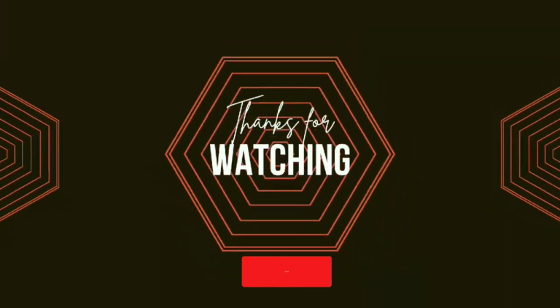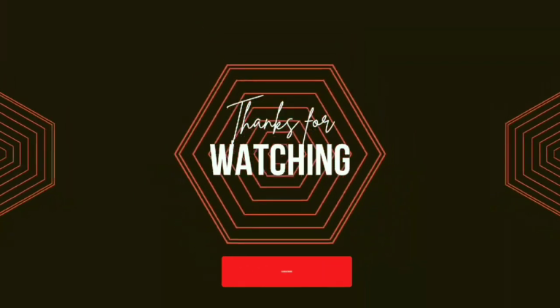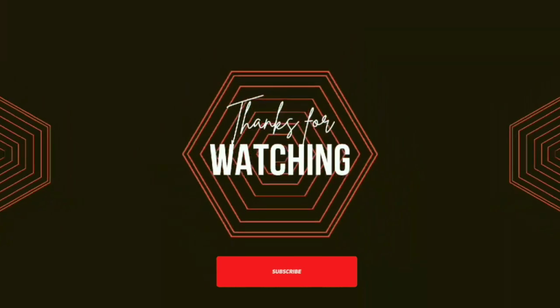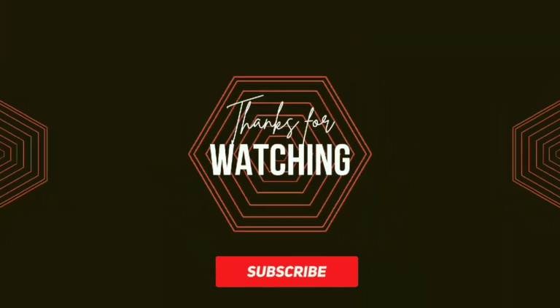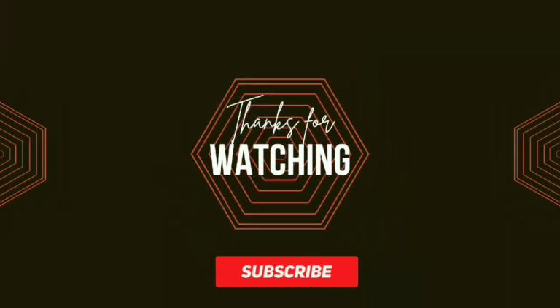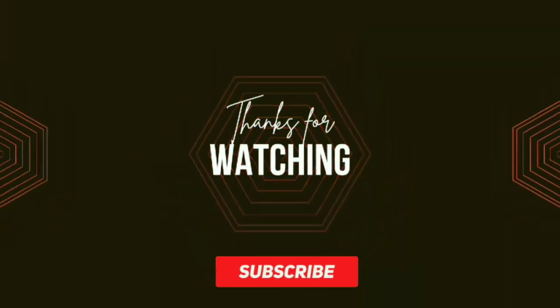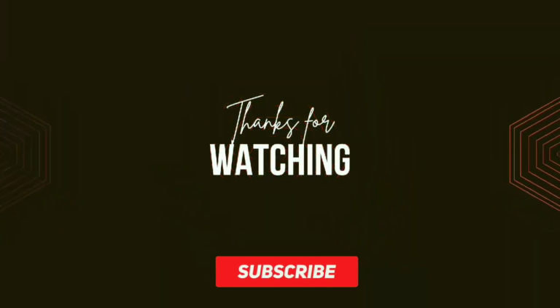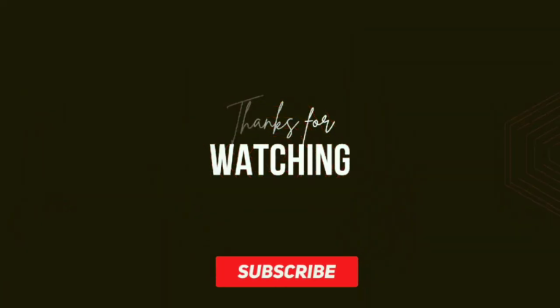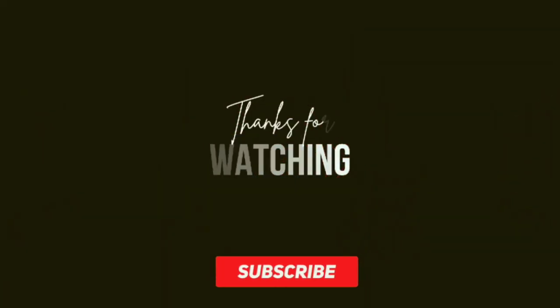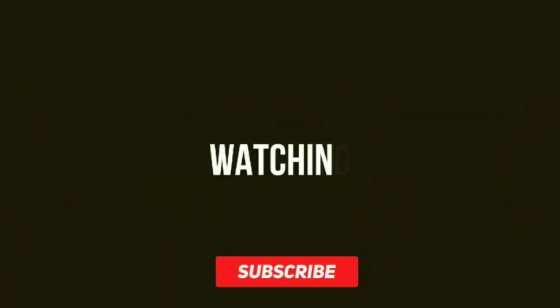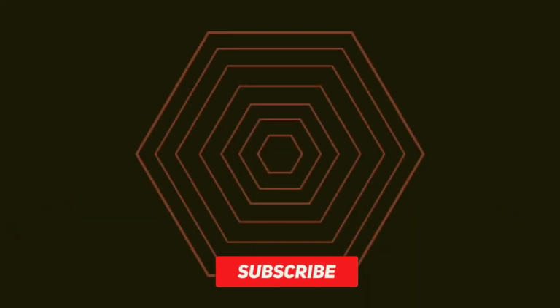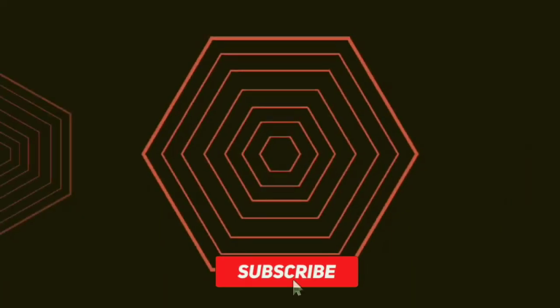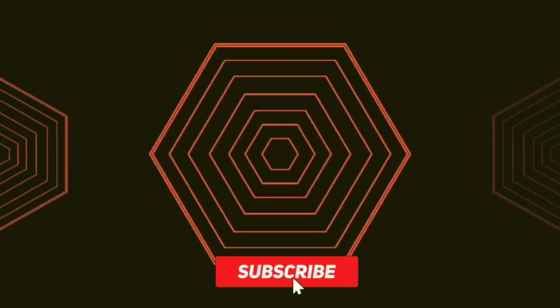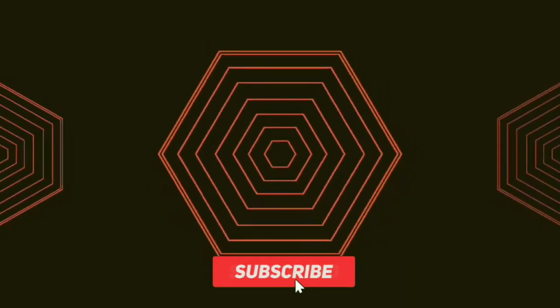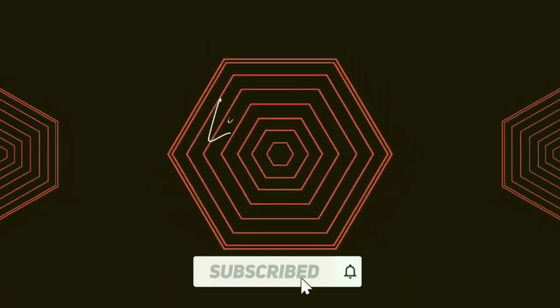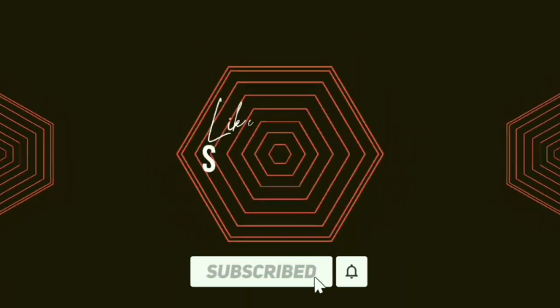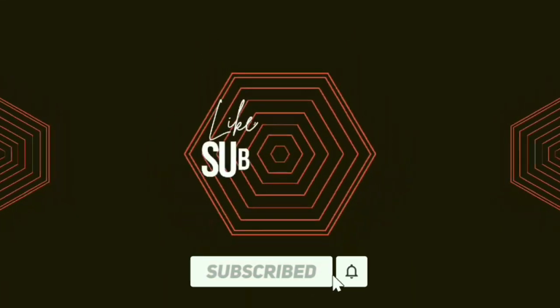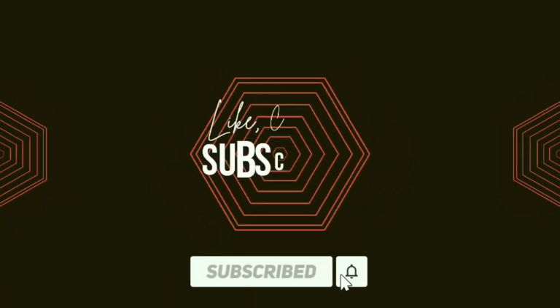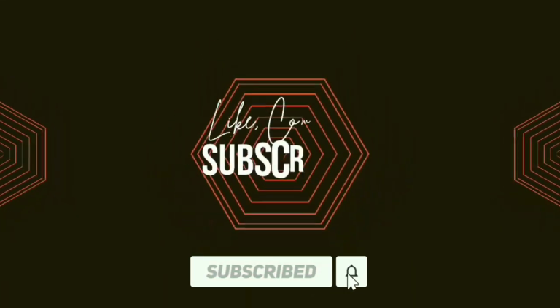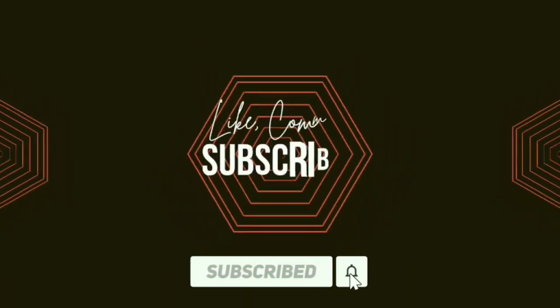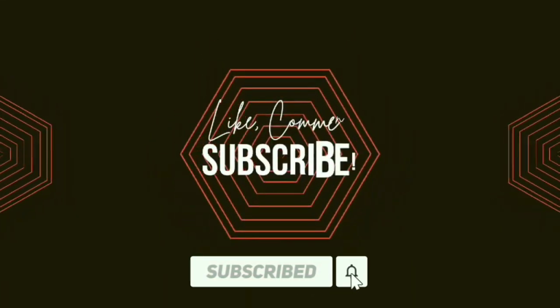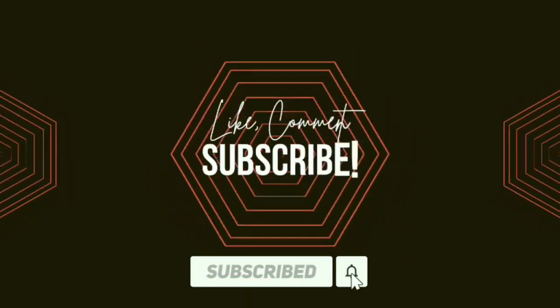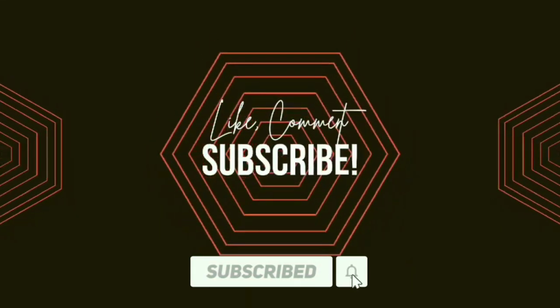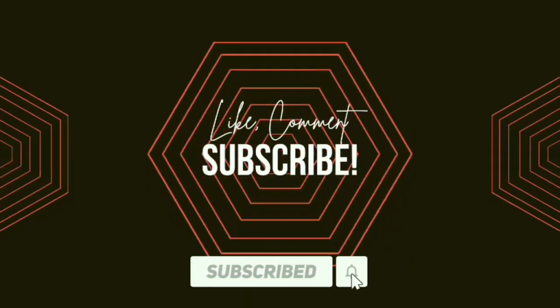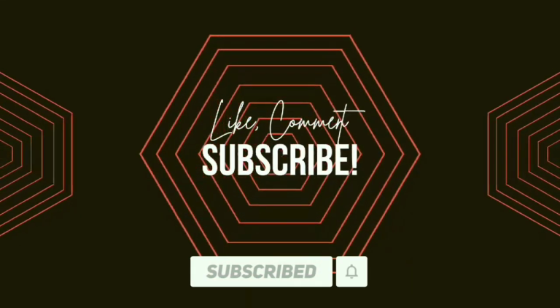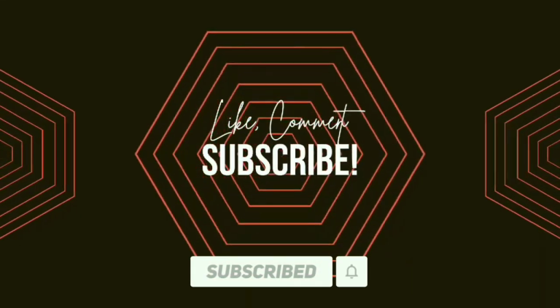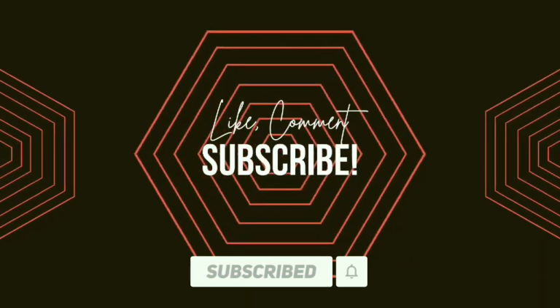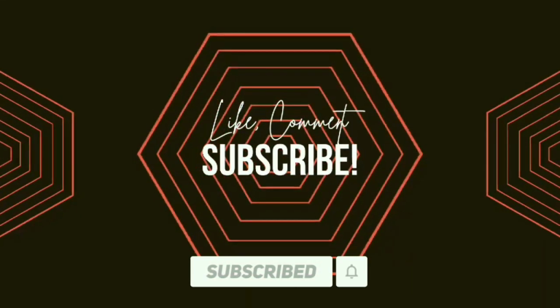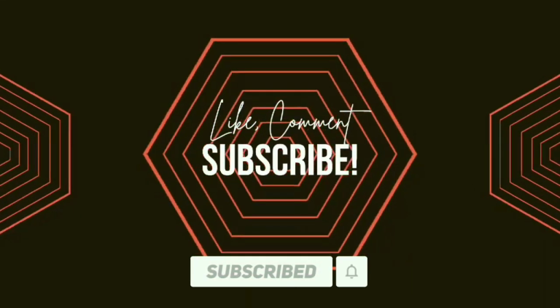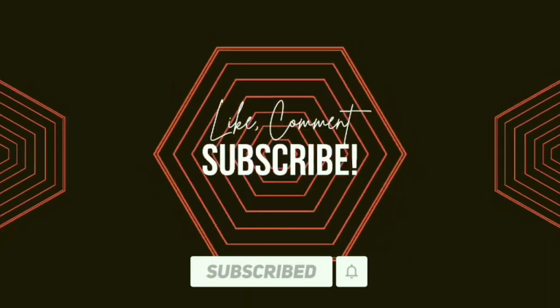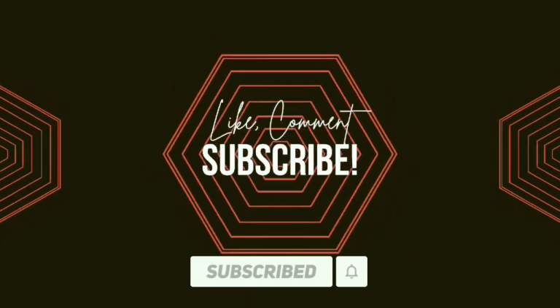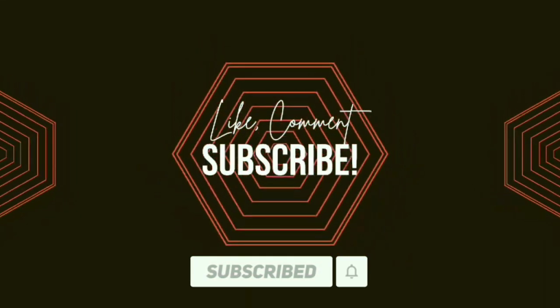Do not forget to like, comment, and subscribe for more recipe videos like this.